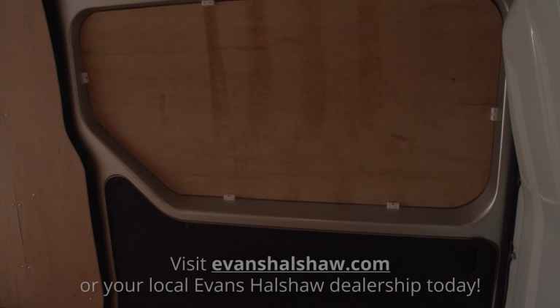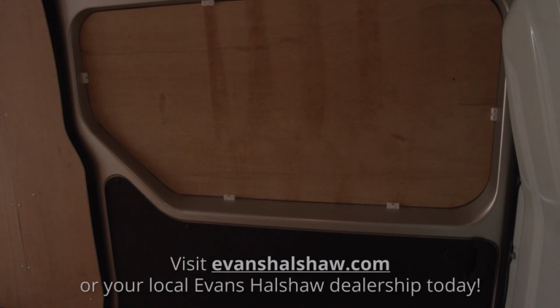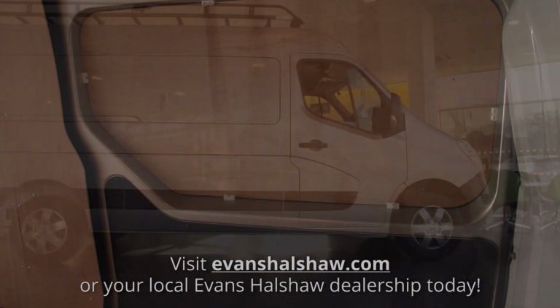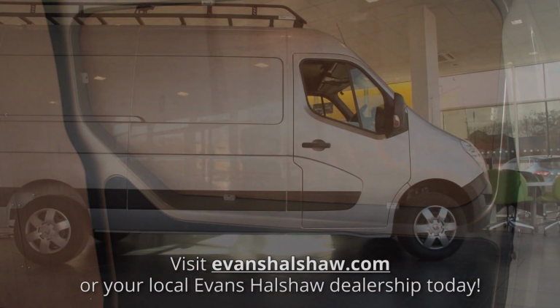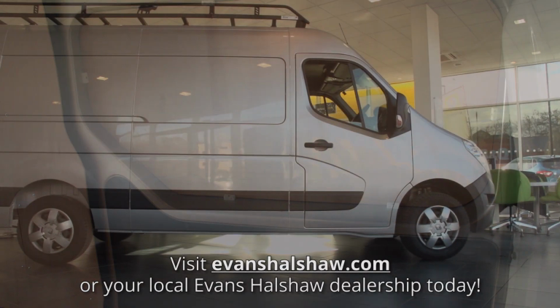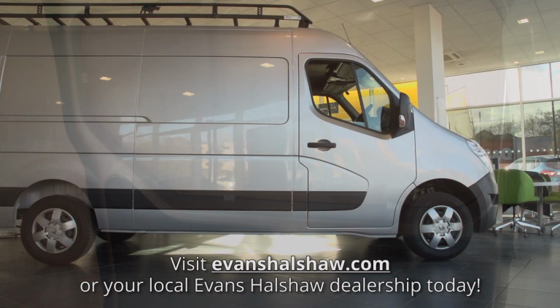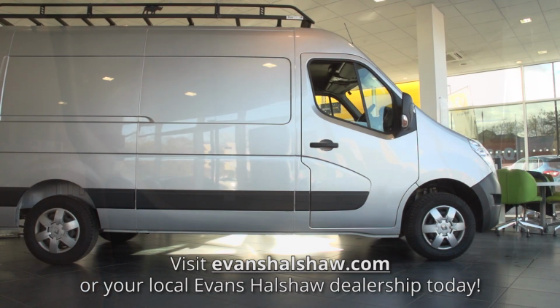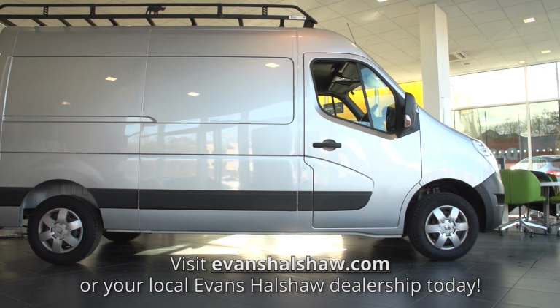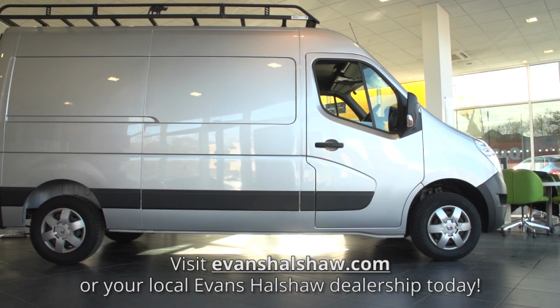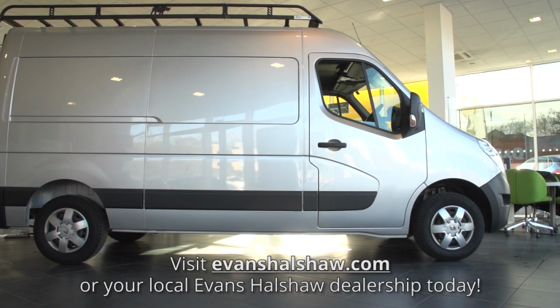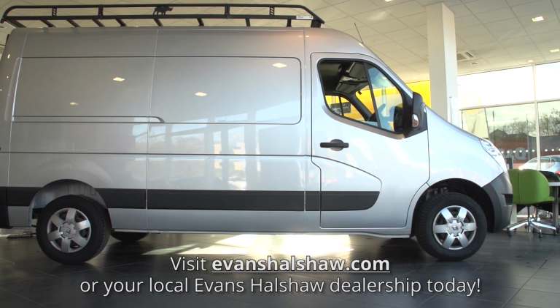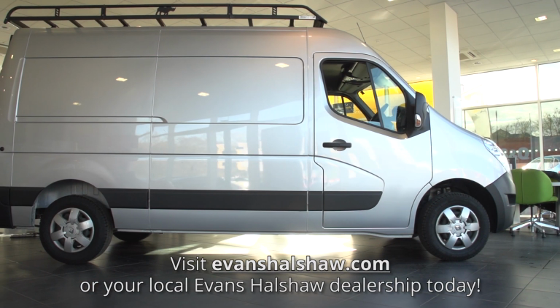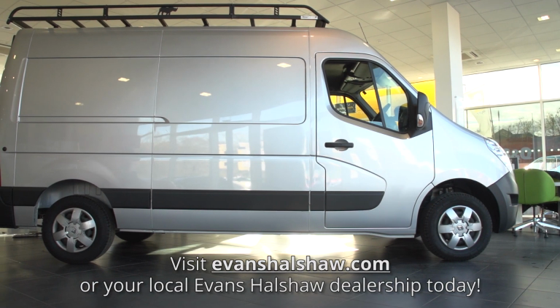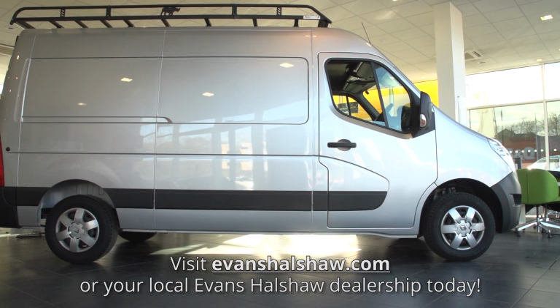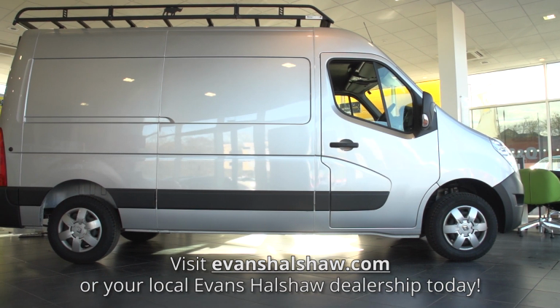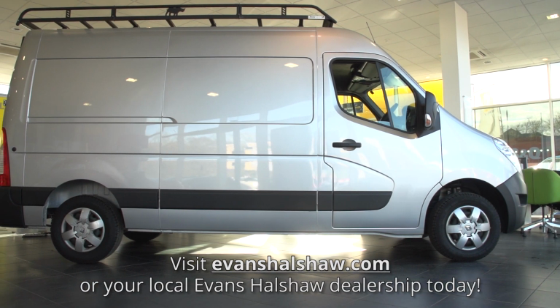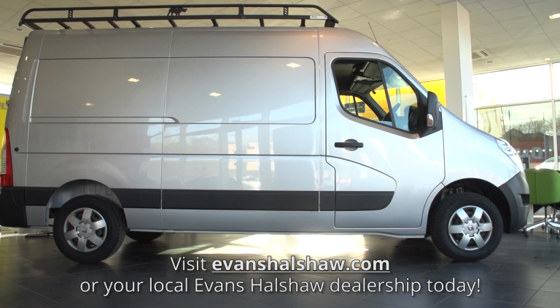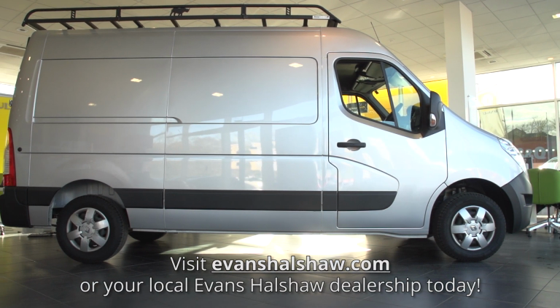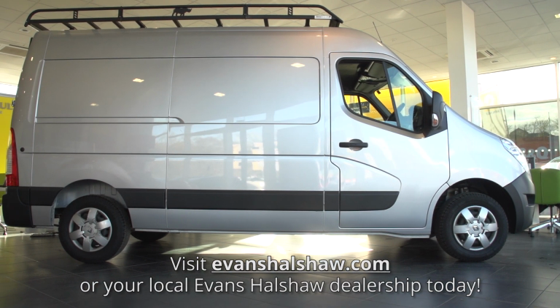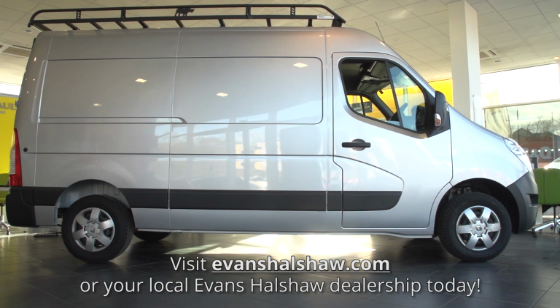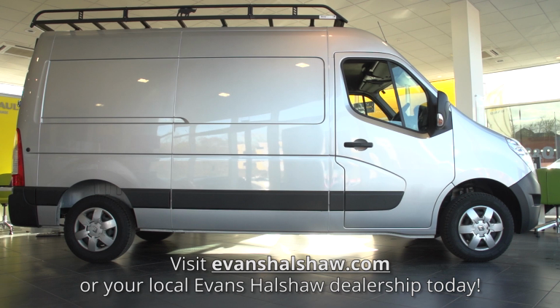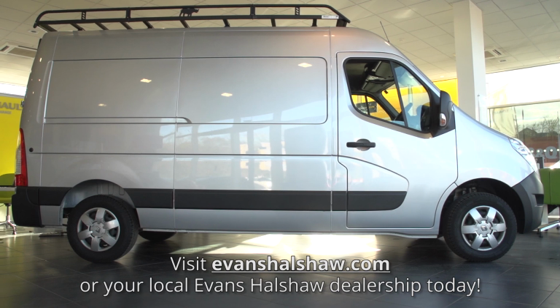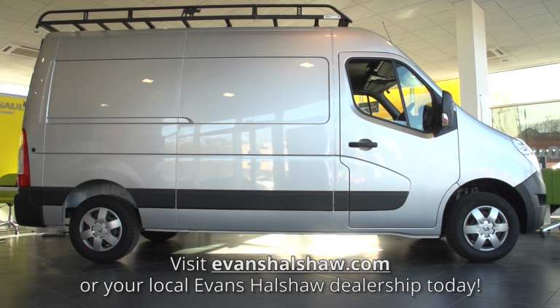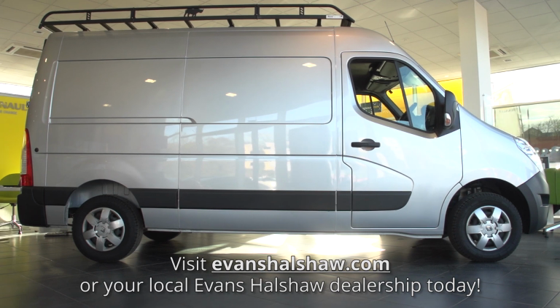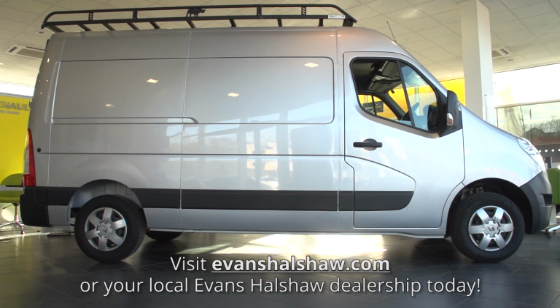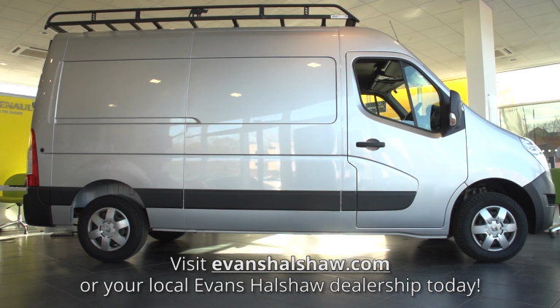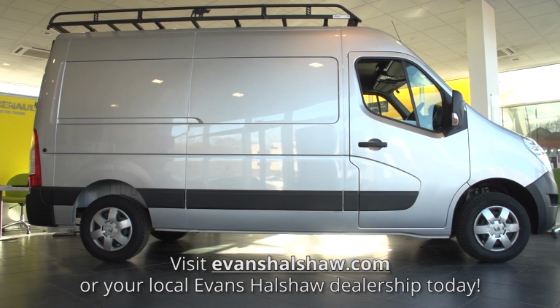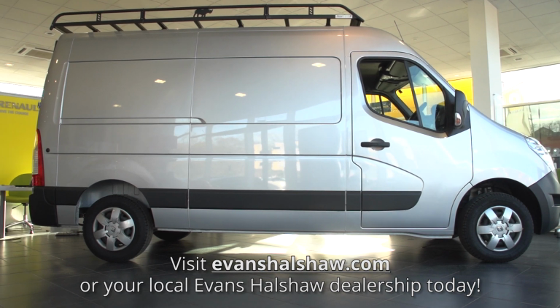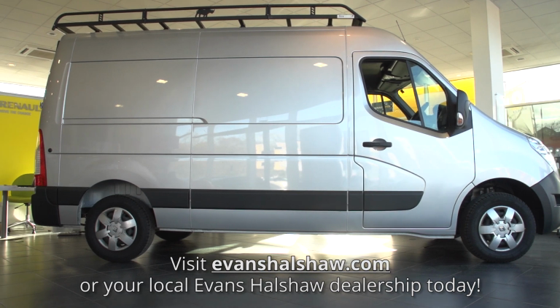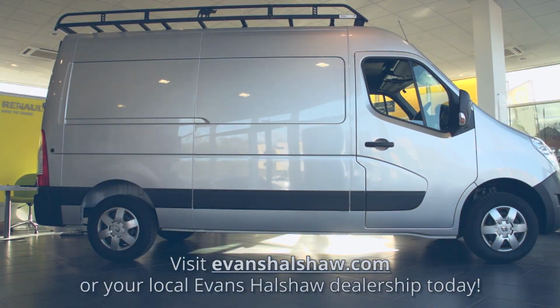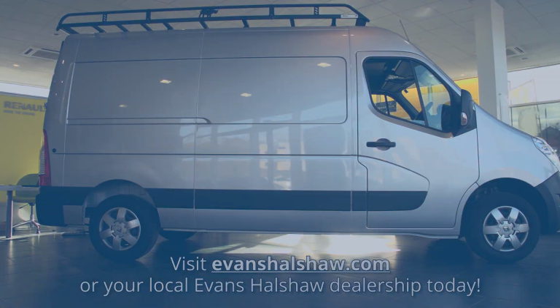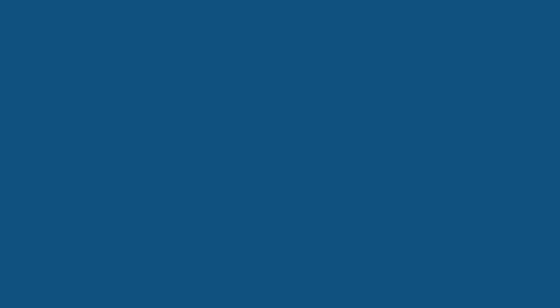To see our best offers or to book a test drive, visit evanshalshaw.com today.